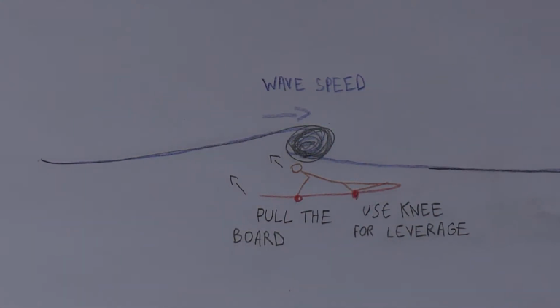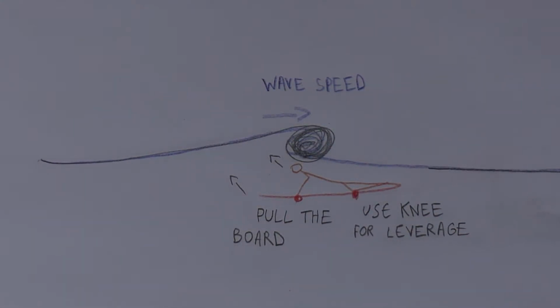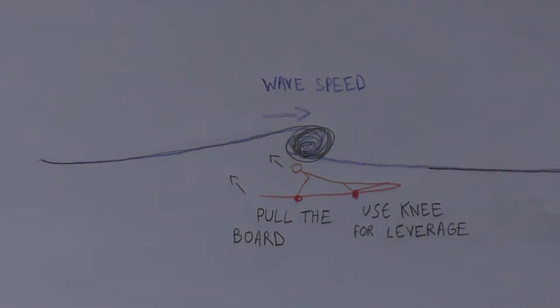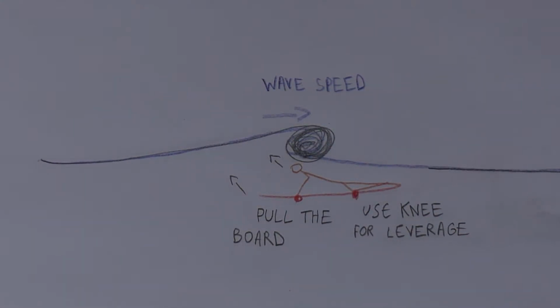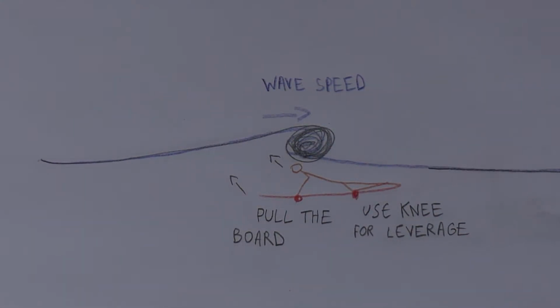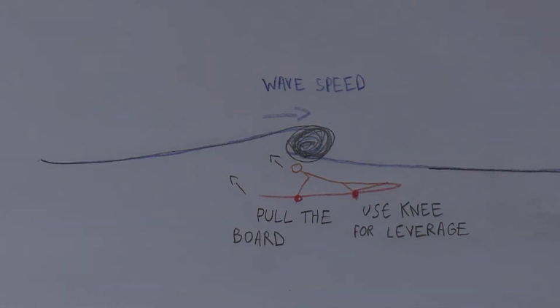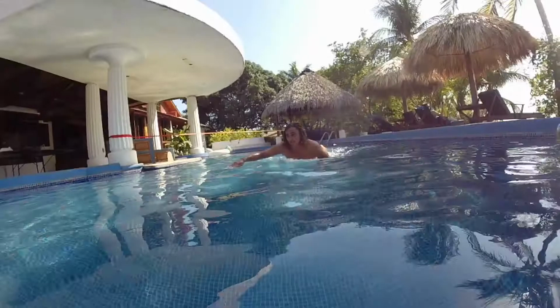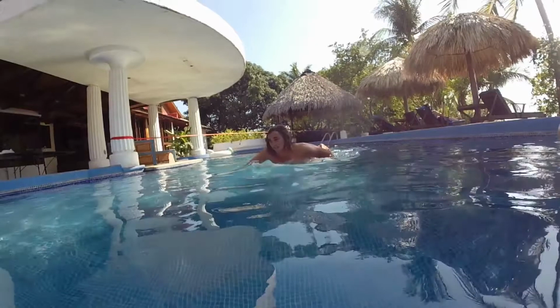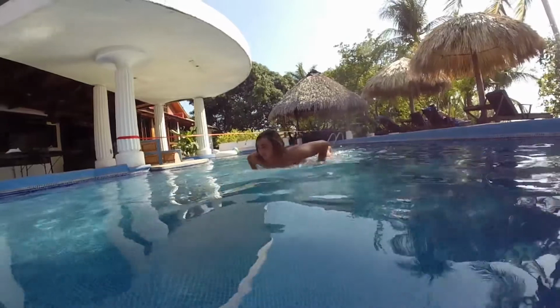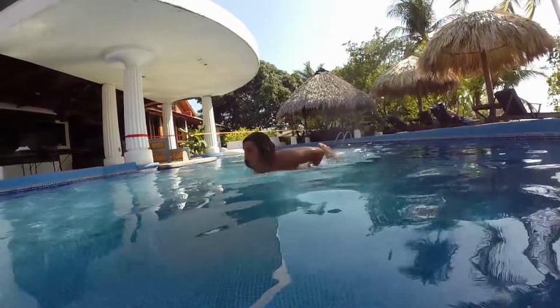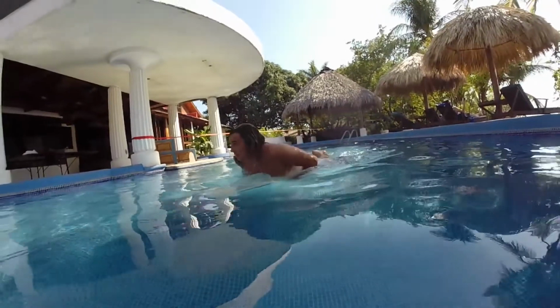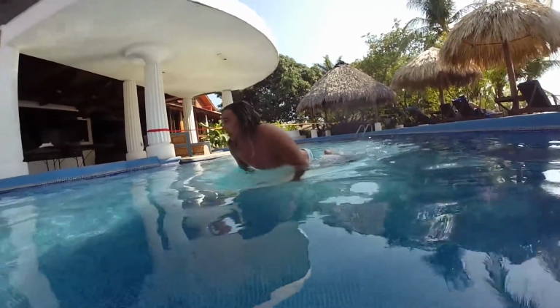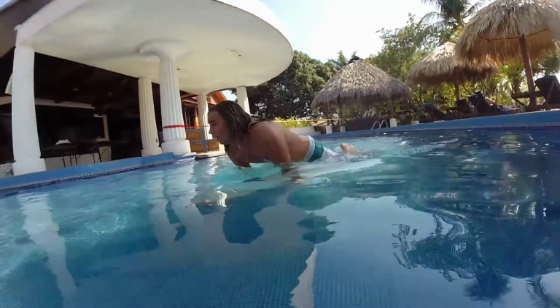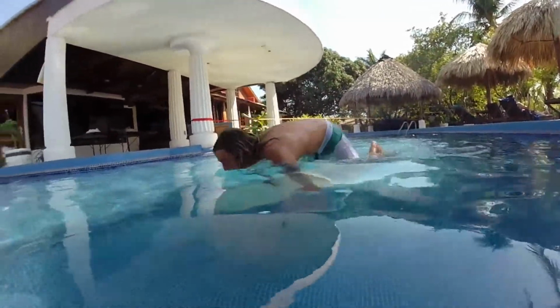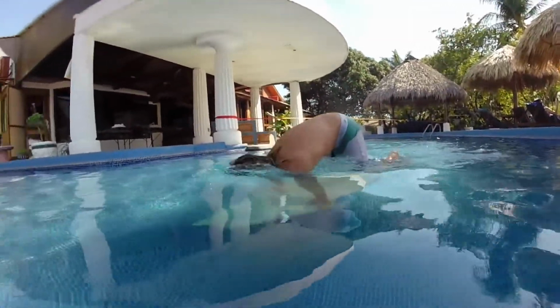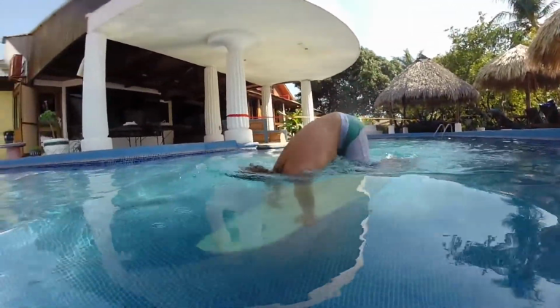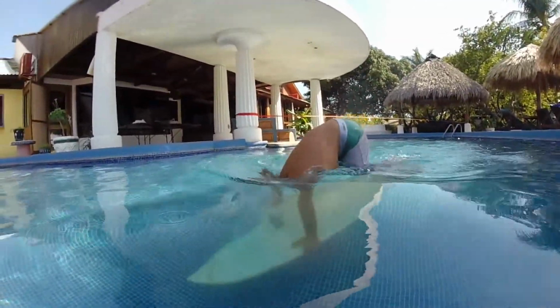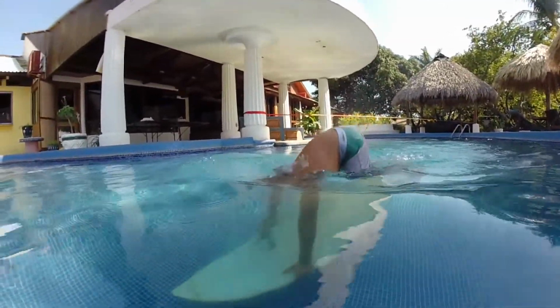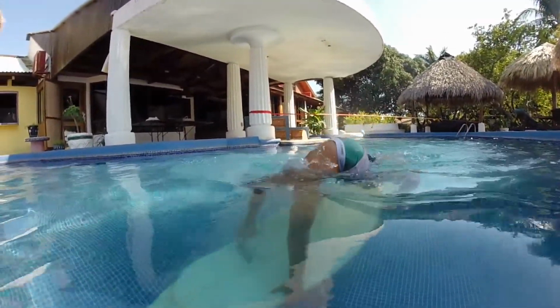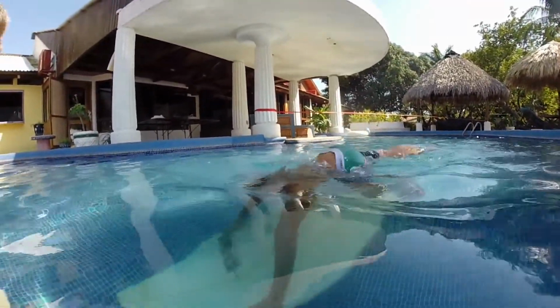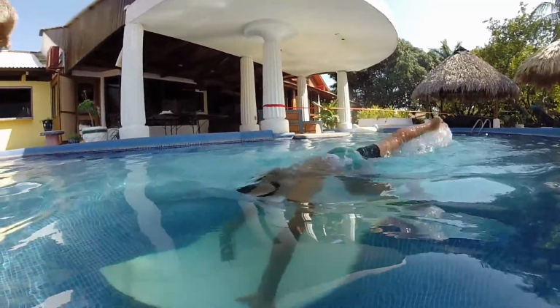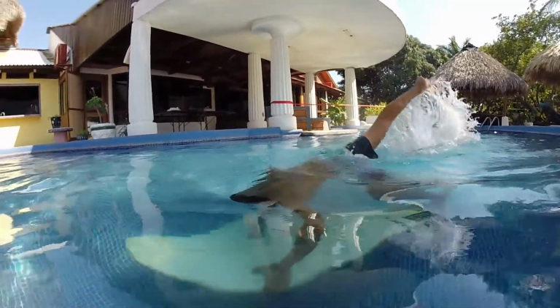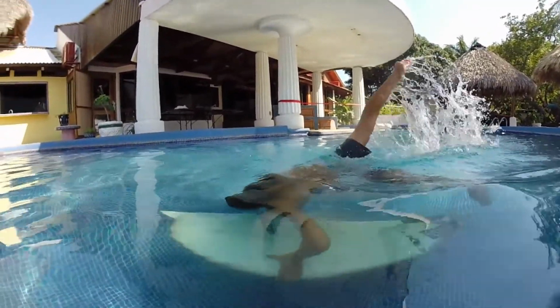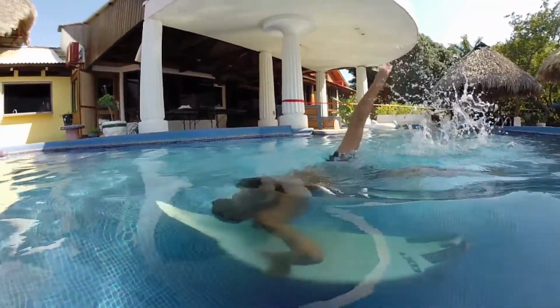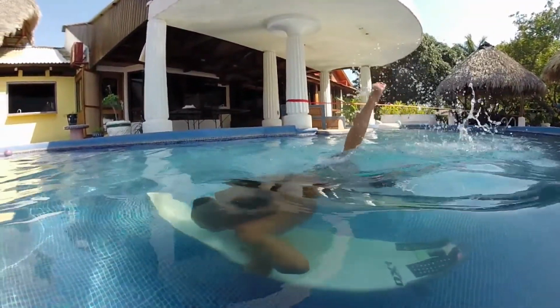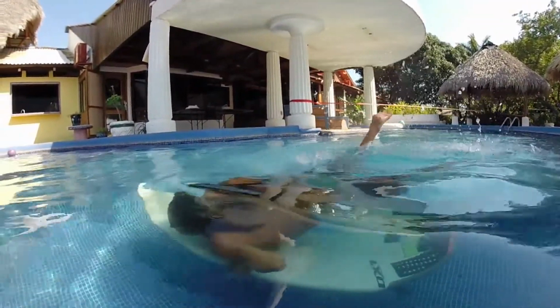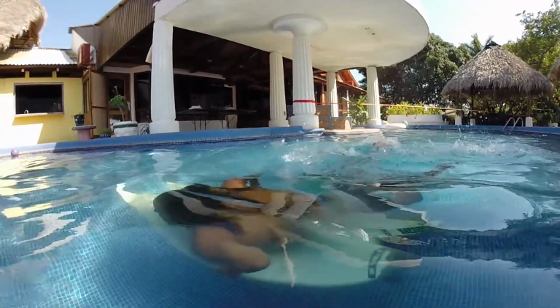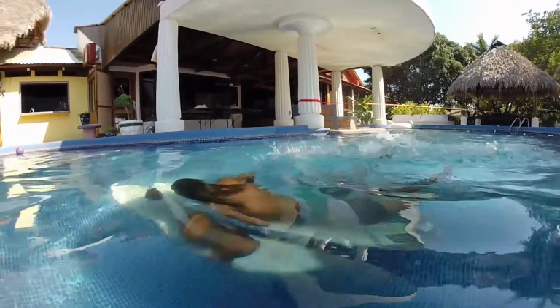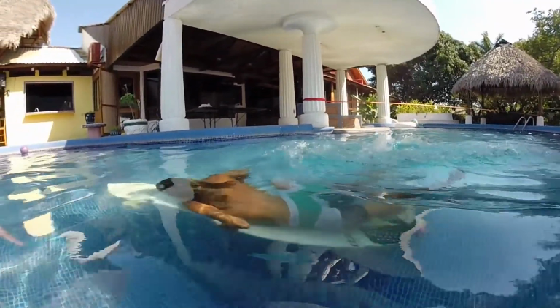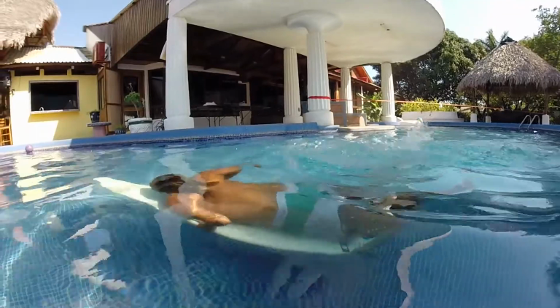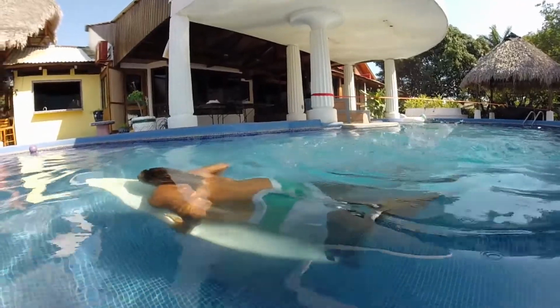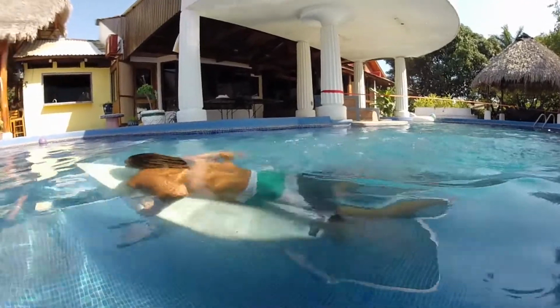If you want to duck dive a more powerful wave, you may want to use your foot instead of your knee to gain more power and a deeper duck dive.